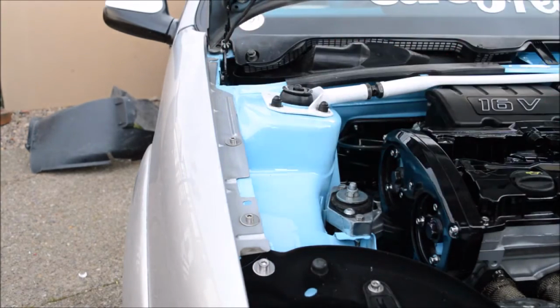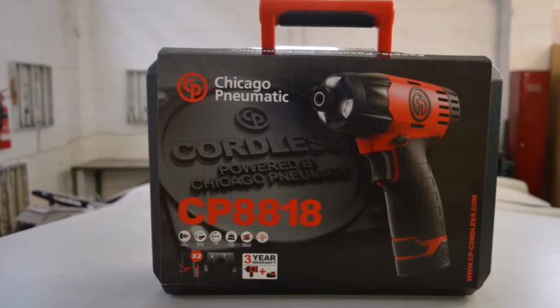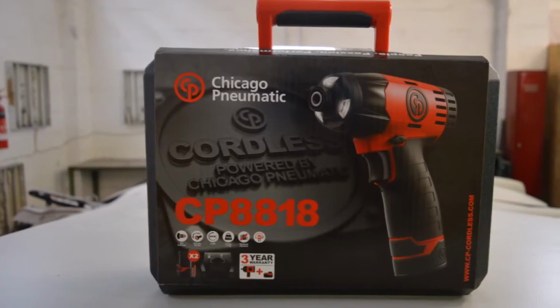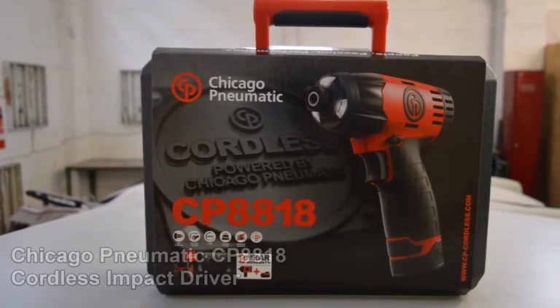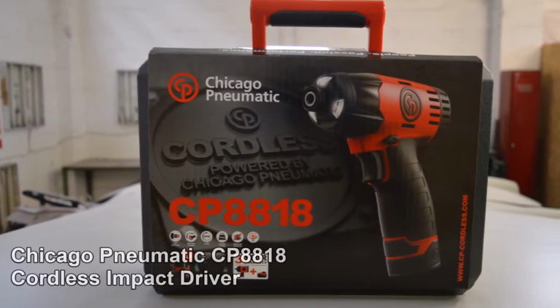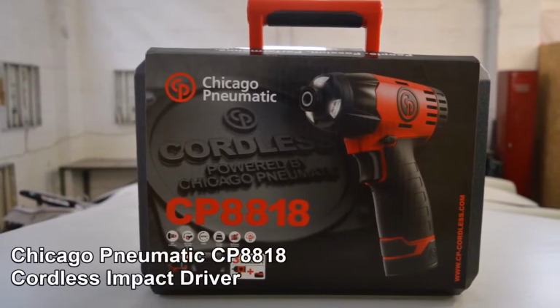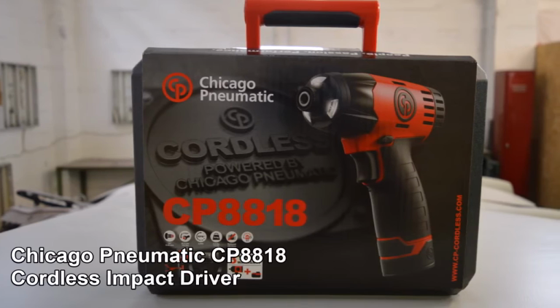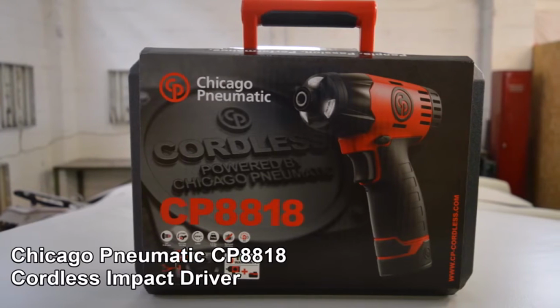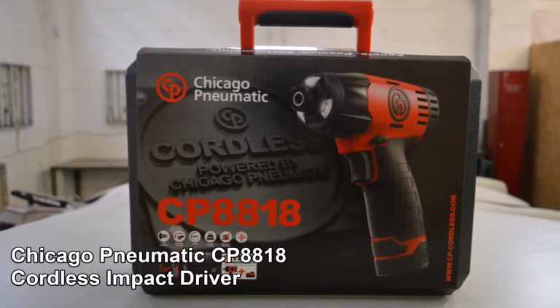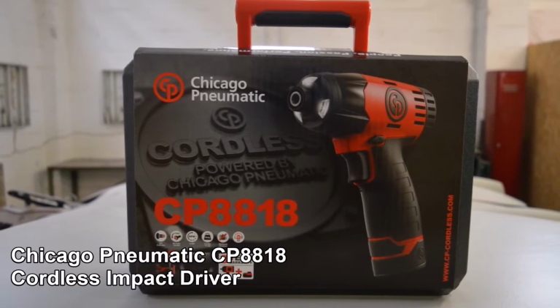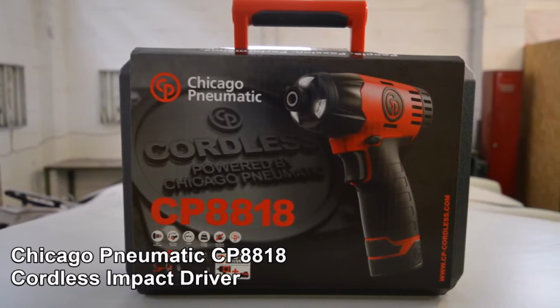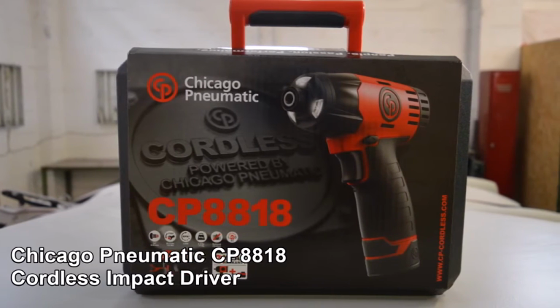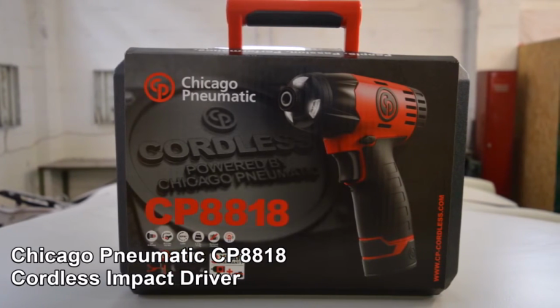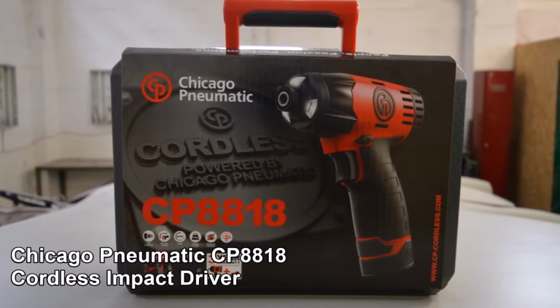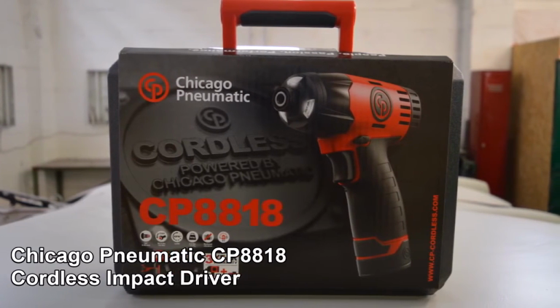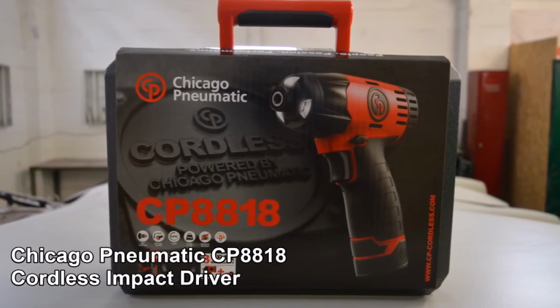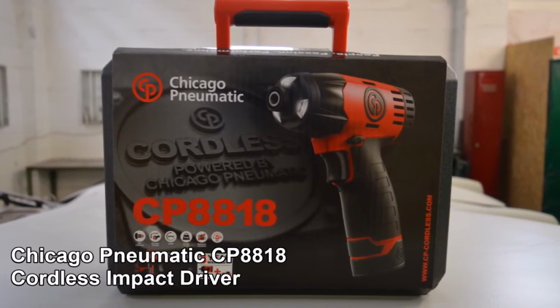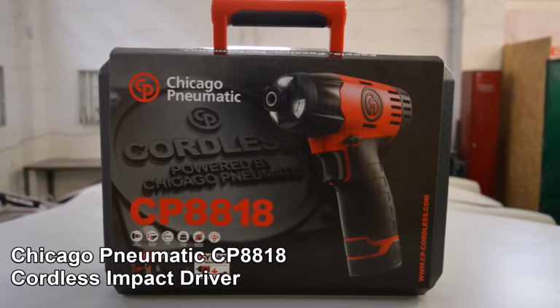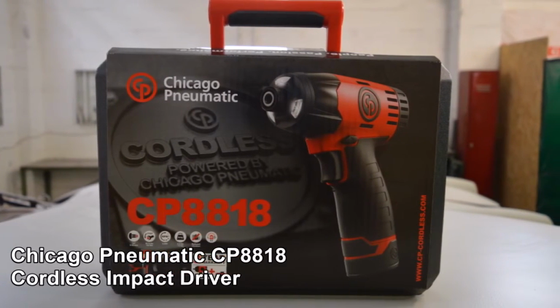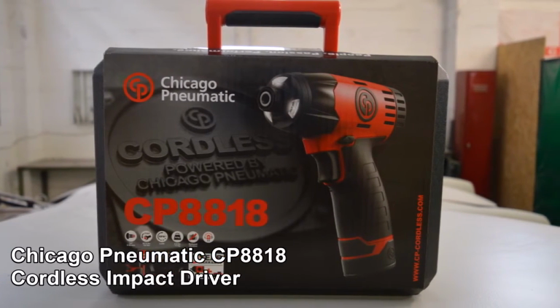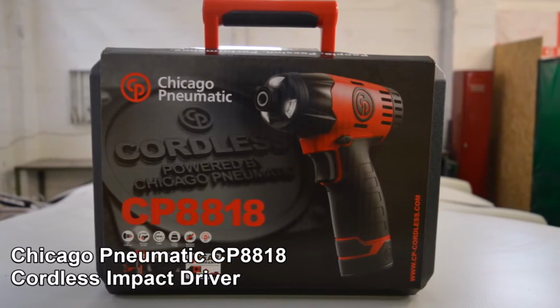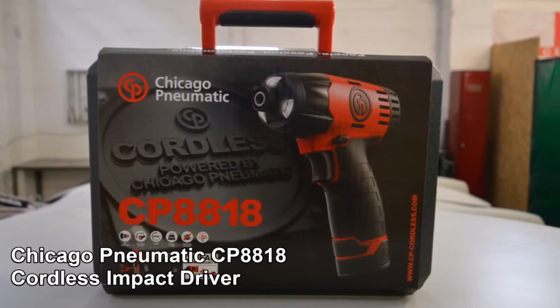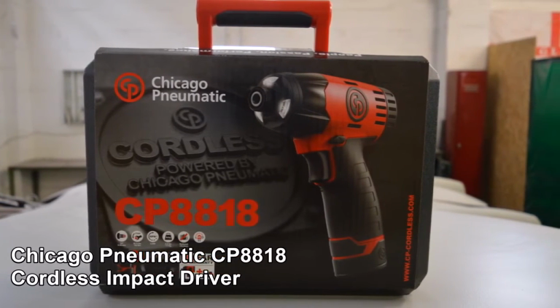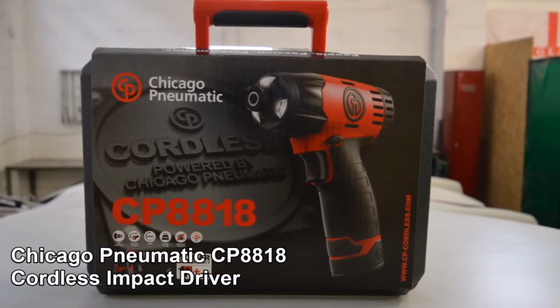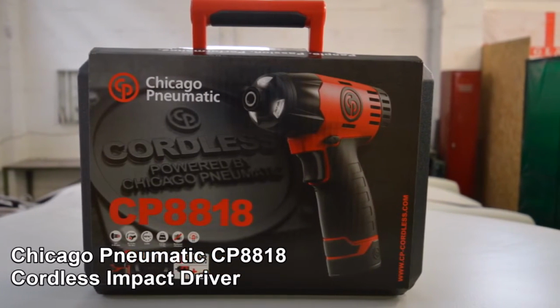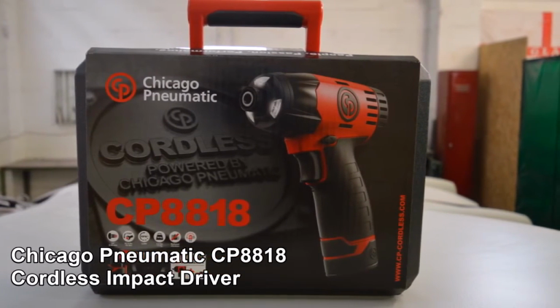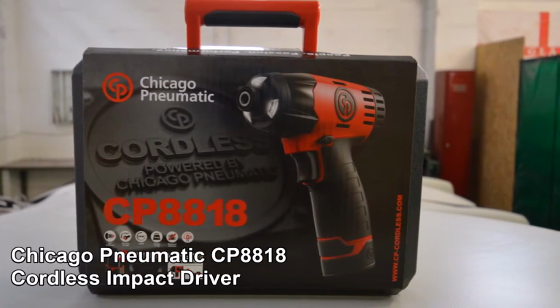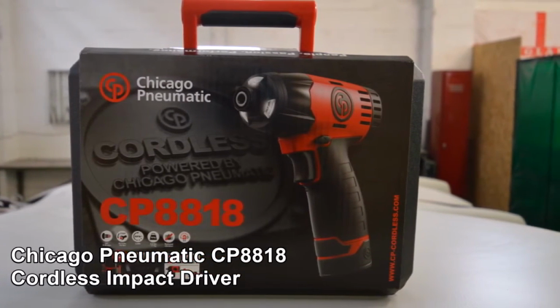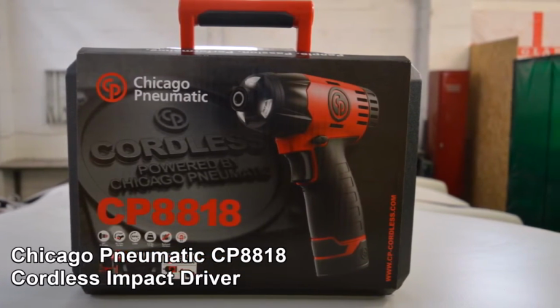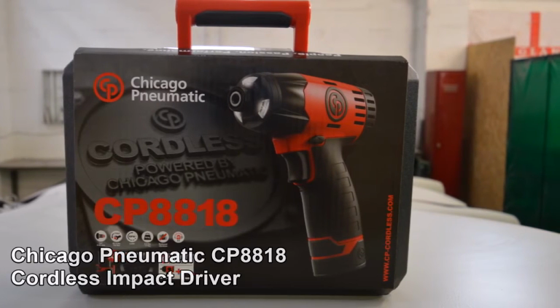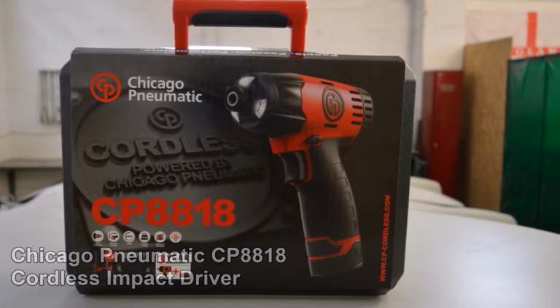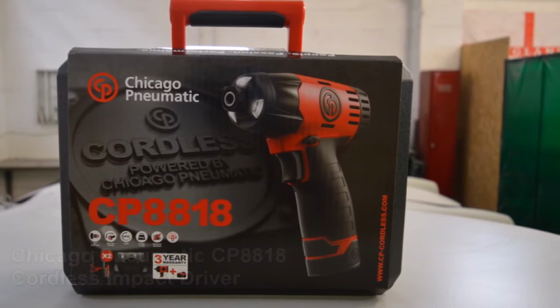The Chicago Pneumatic CP8818 impact driver — the perfect tool for both mechanical and auto body shops.